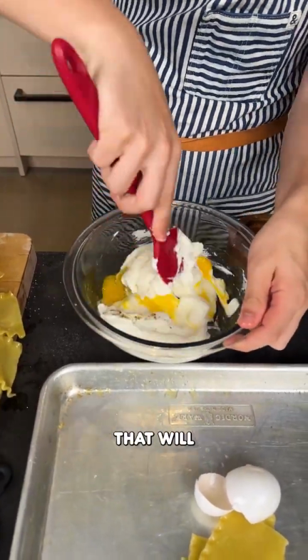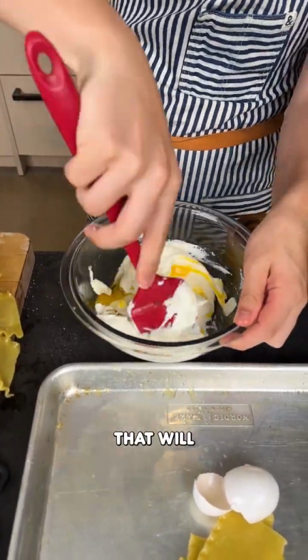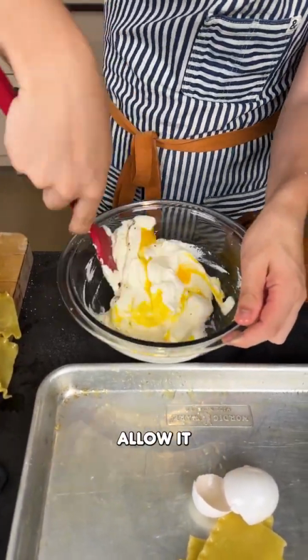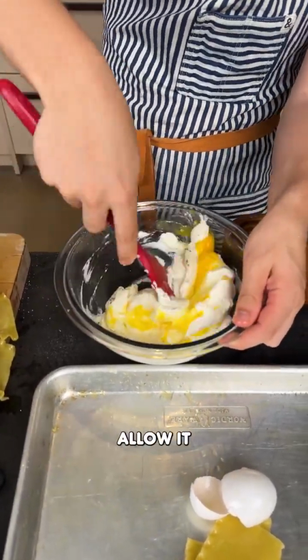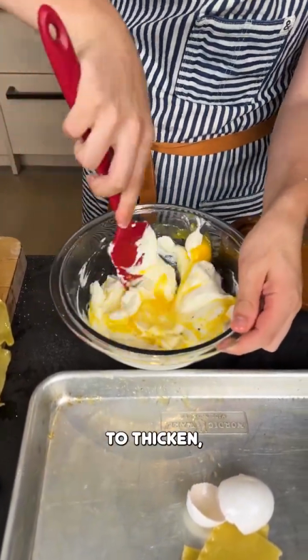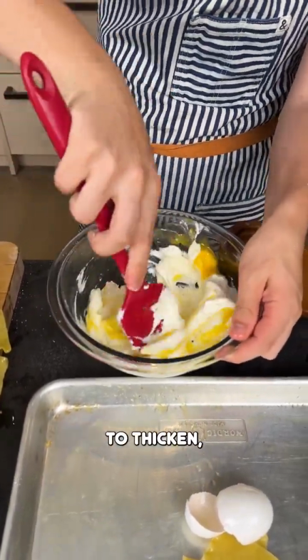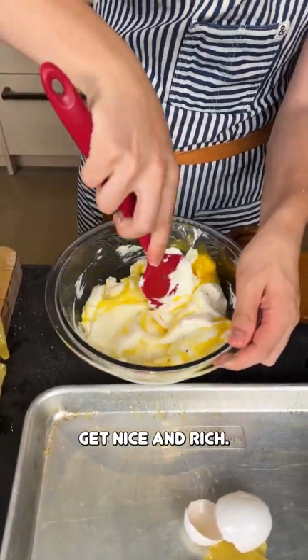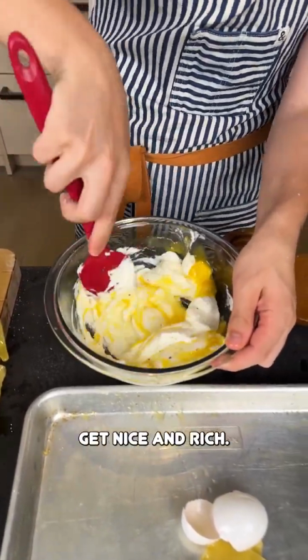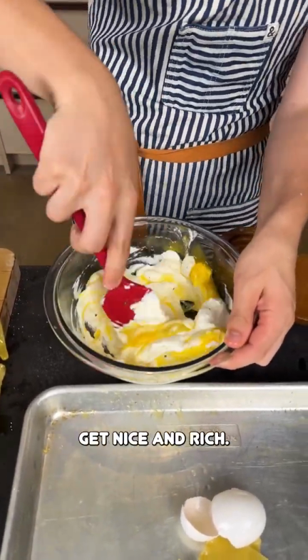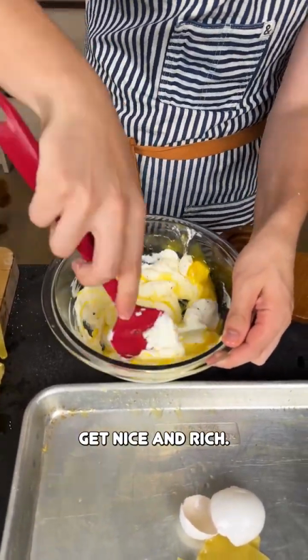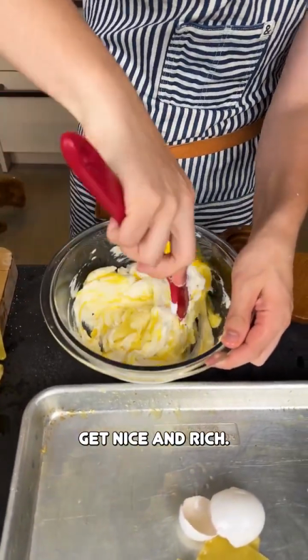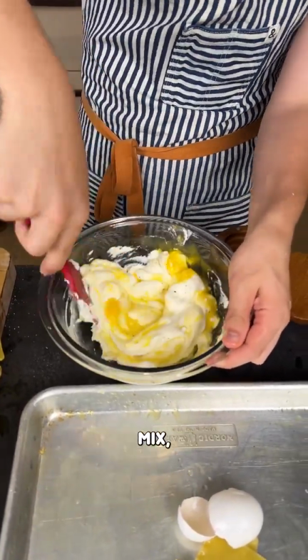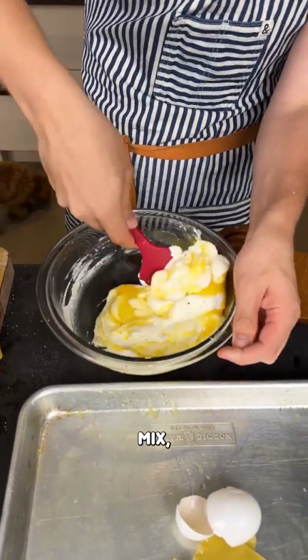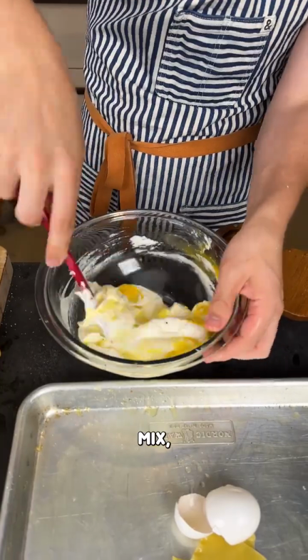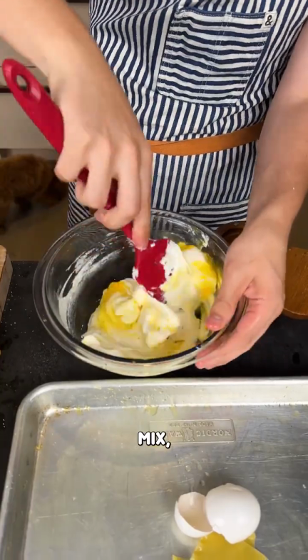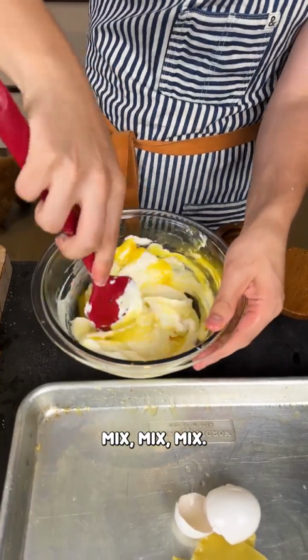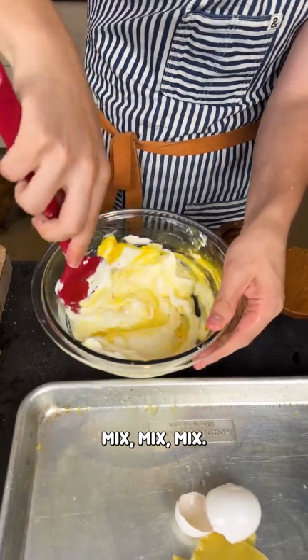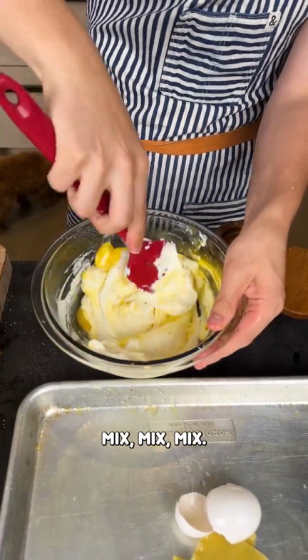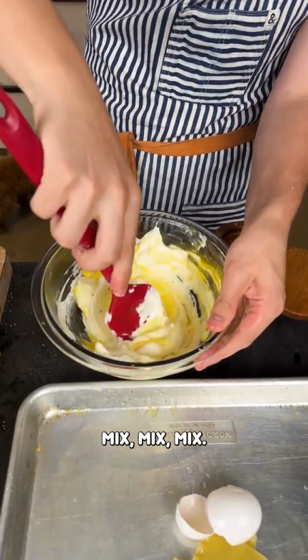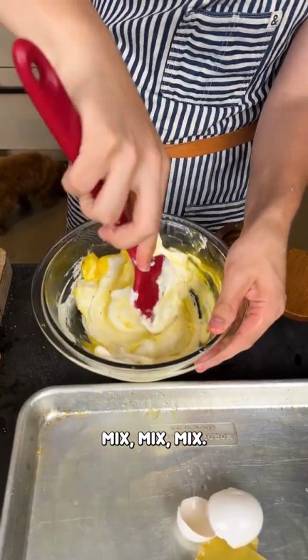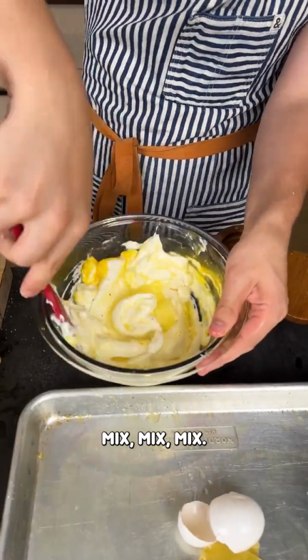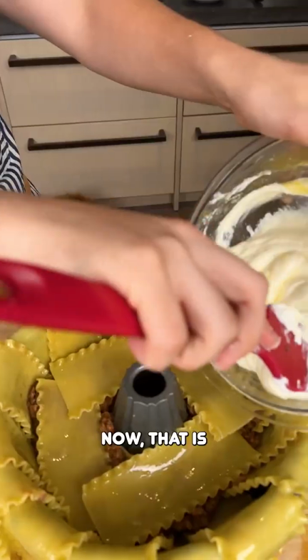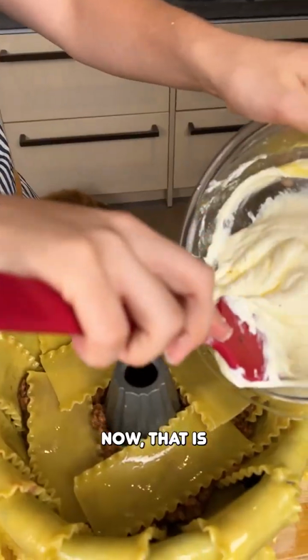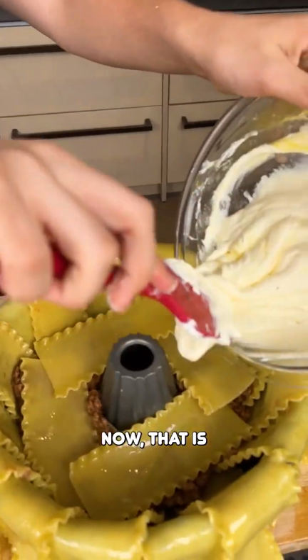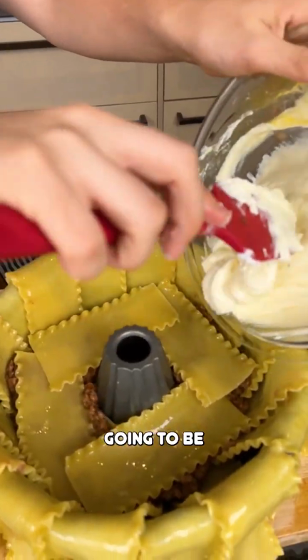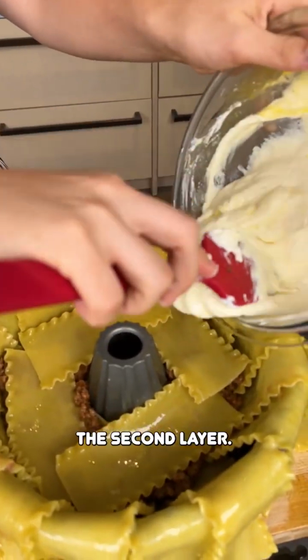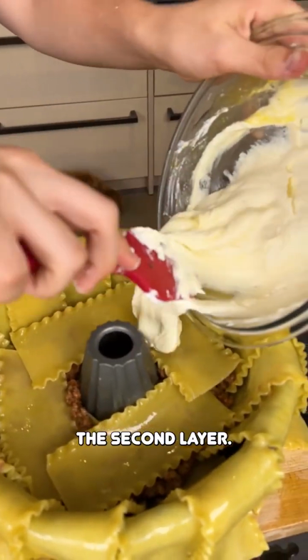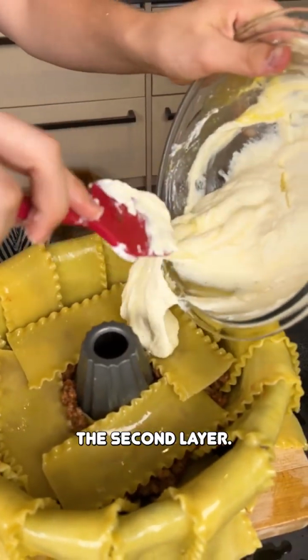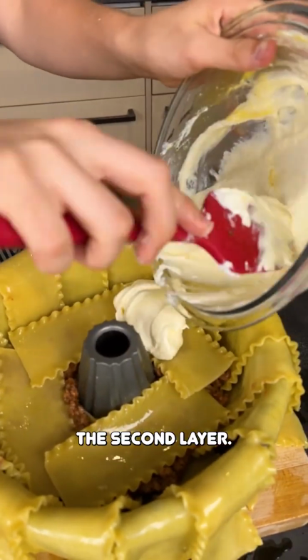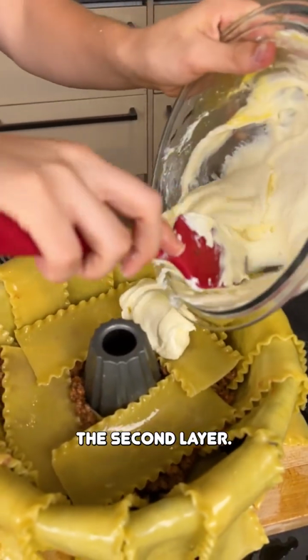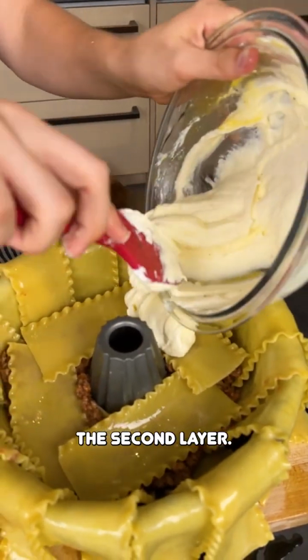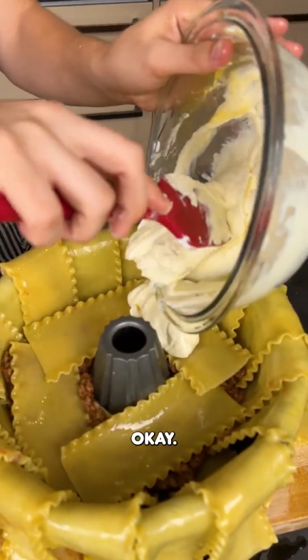You just want to mix it up until your egg is fully combined. That'll allow it to thicken, get nice and rich. Mix it all together. Now that is going to be the second layer, okay?